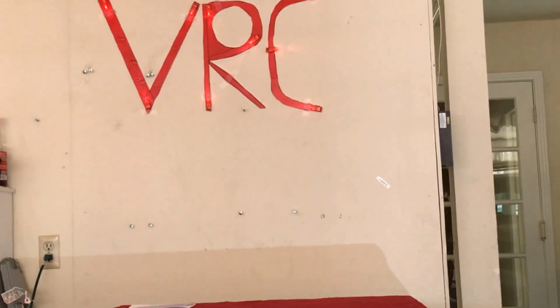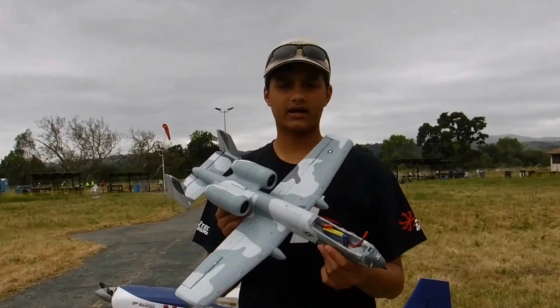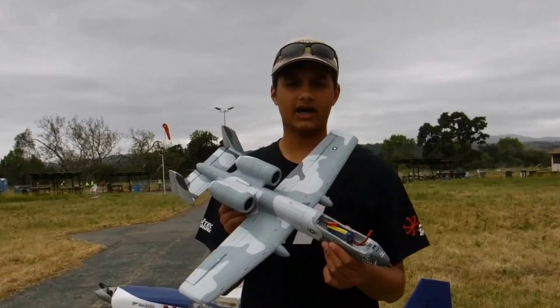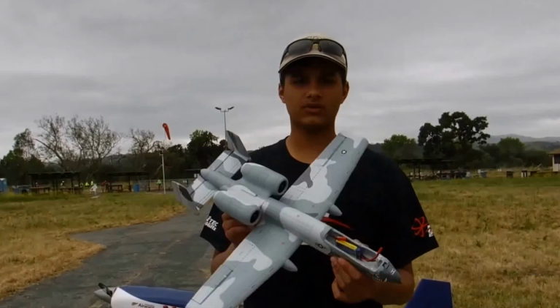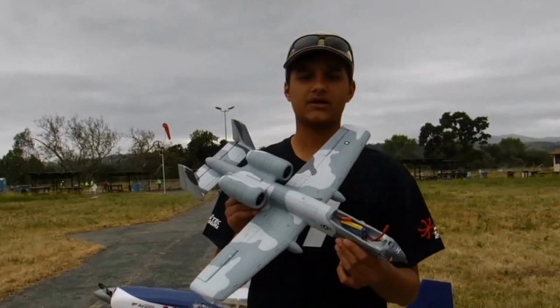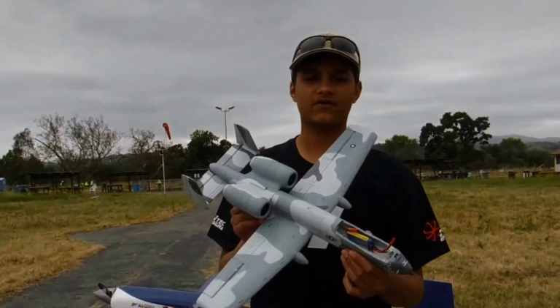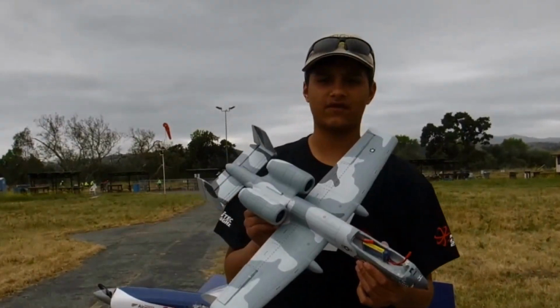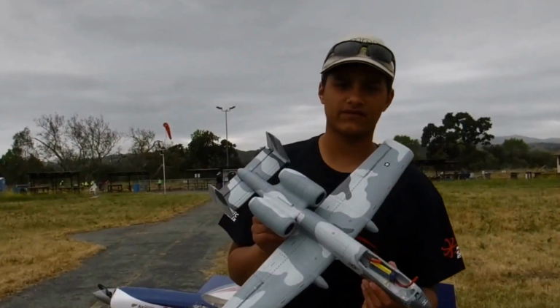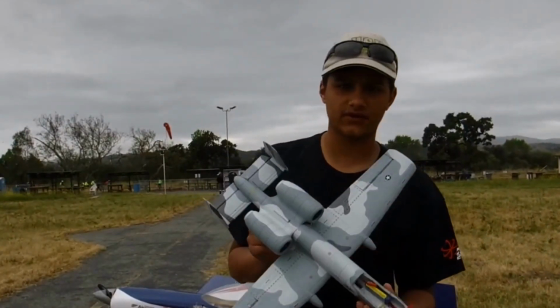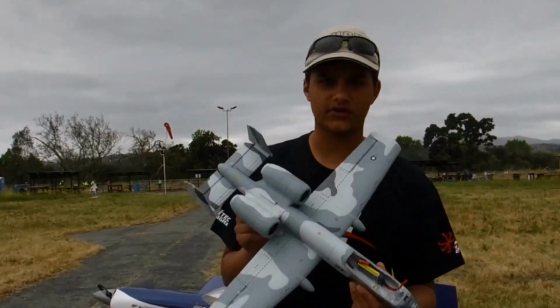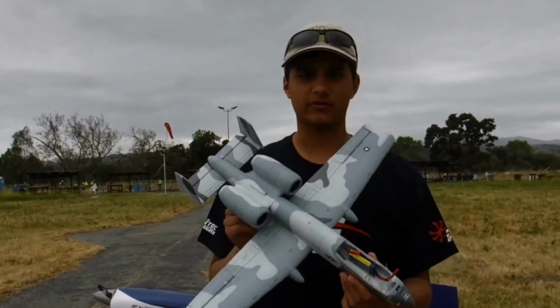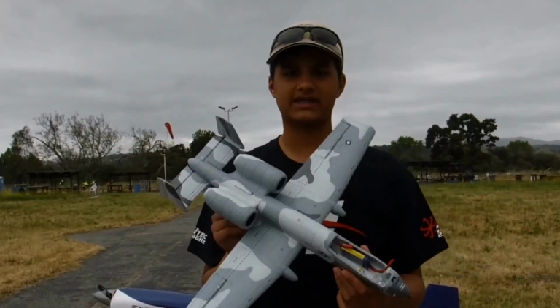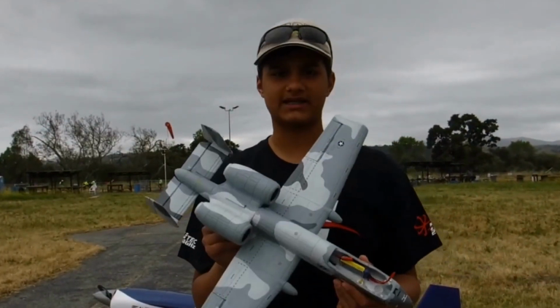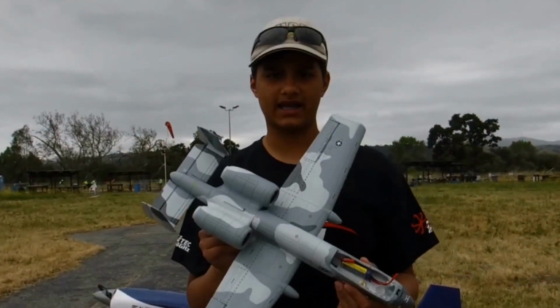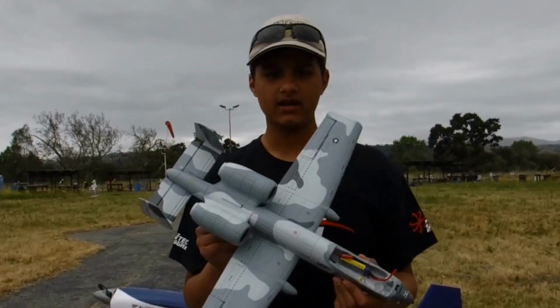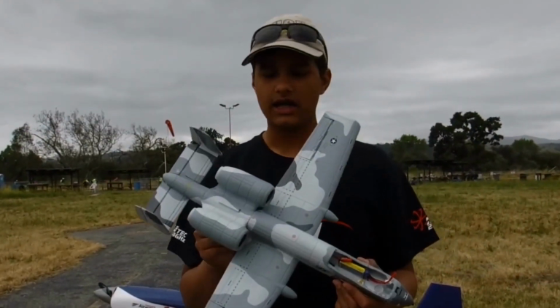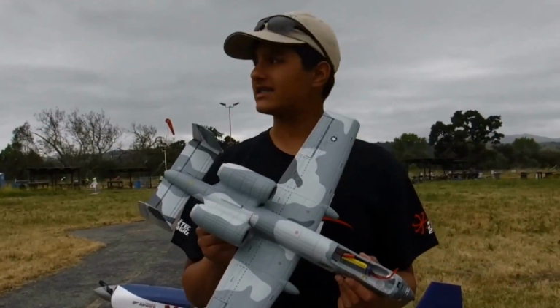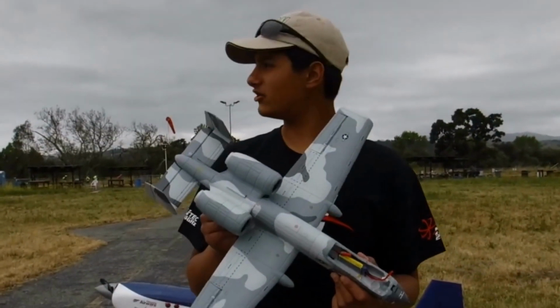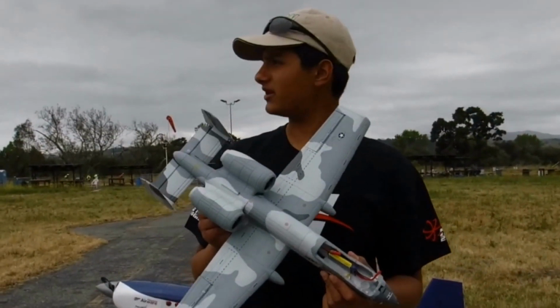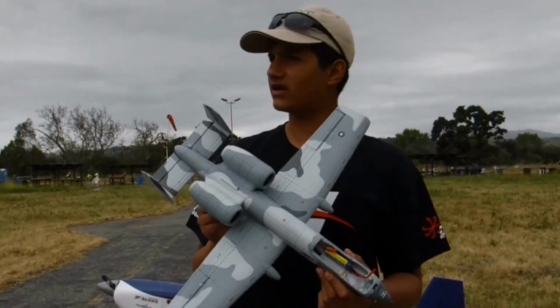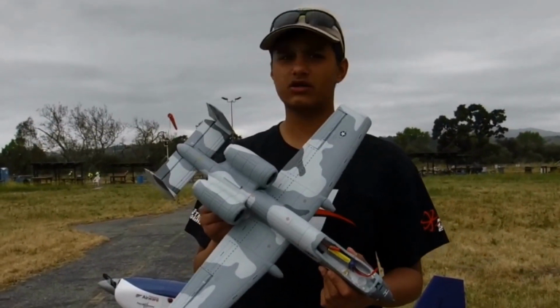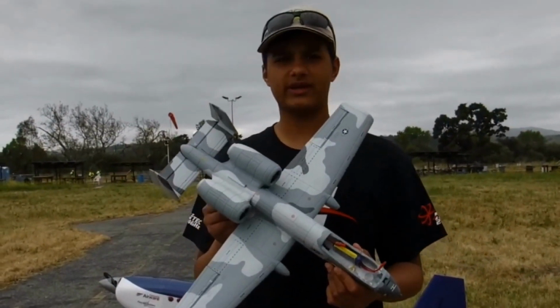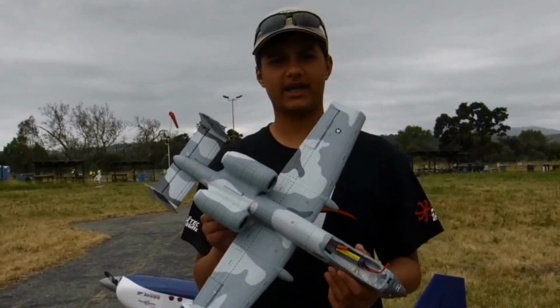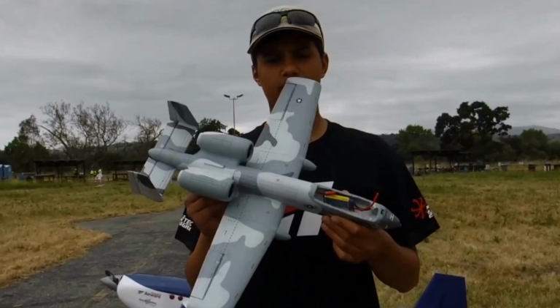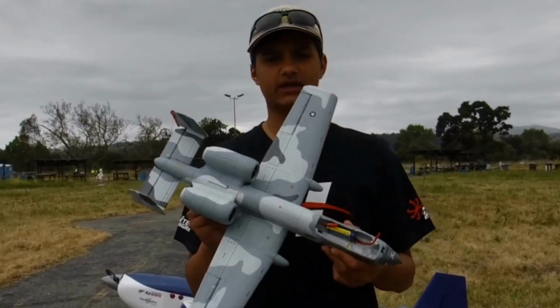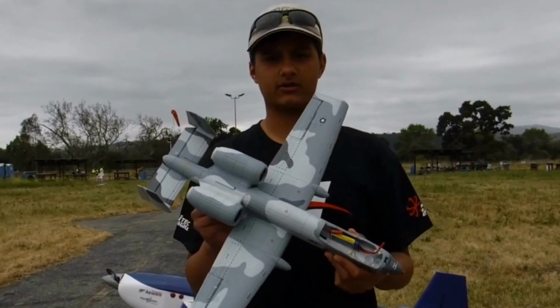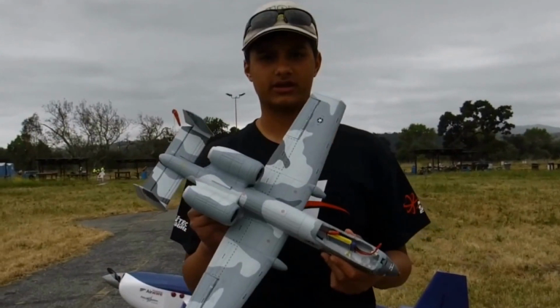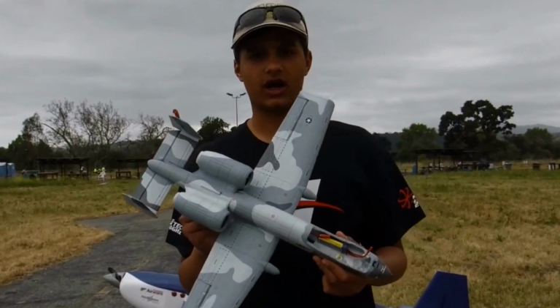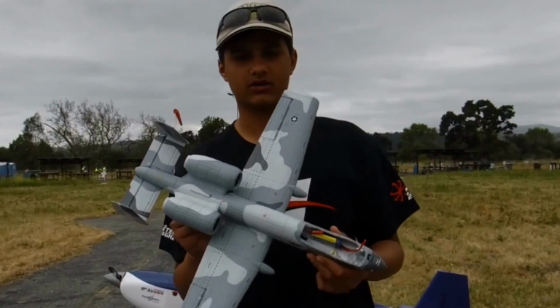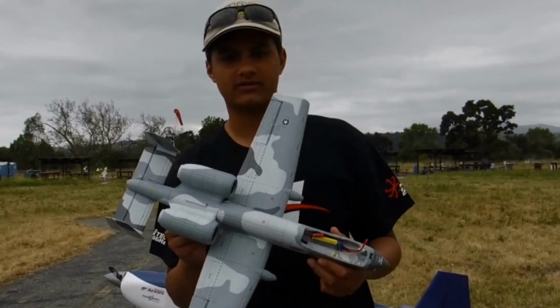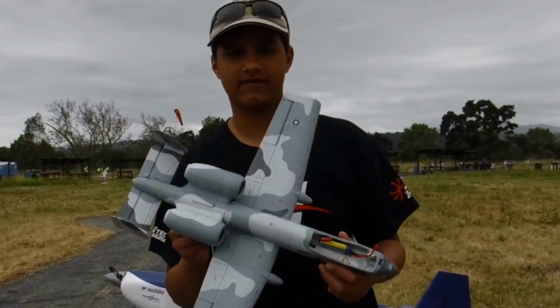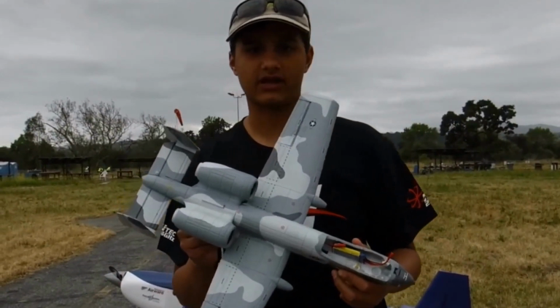All right guys, we're out here for the flight video of the UMX A10. It's a little bit of a gloomy day, but we can work with it. All right, so off to the flight.